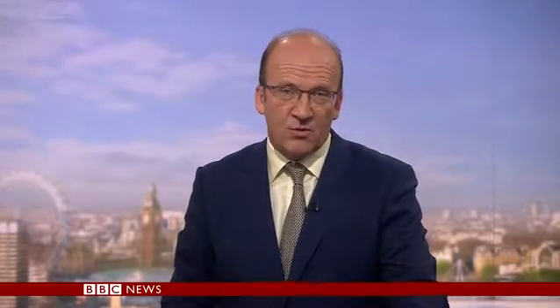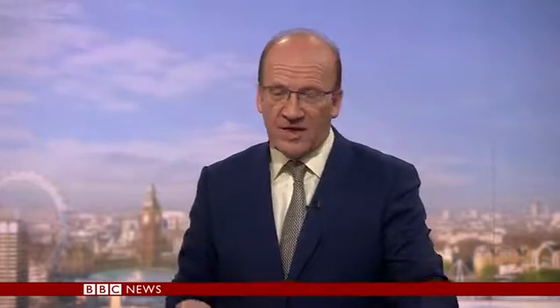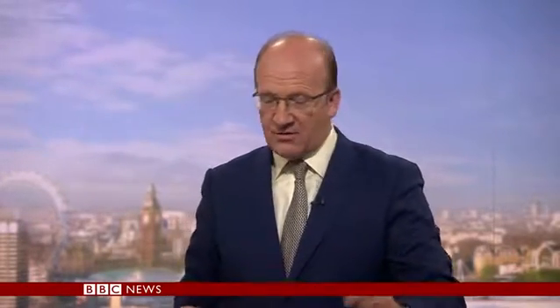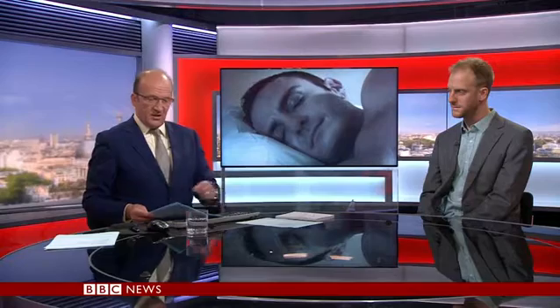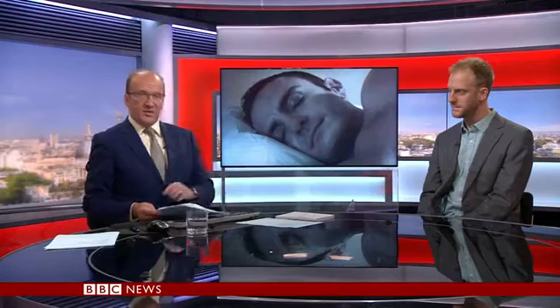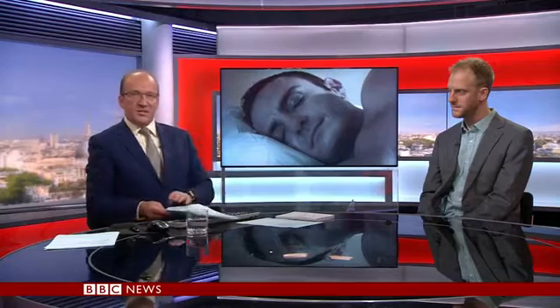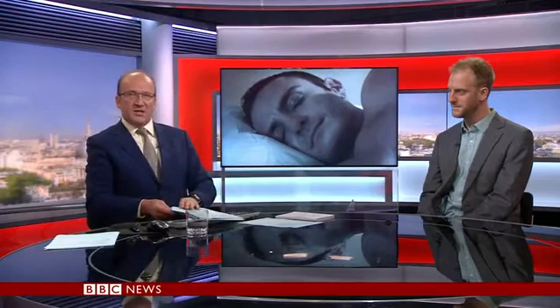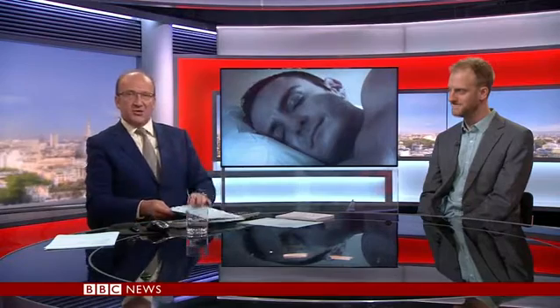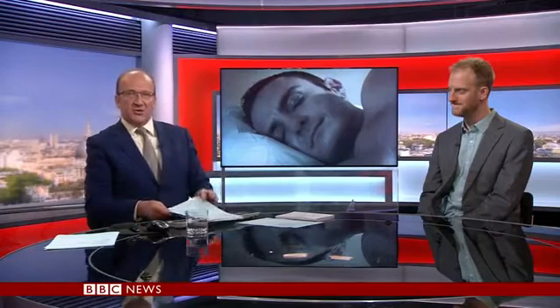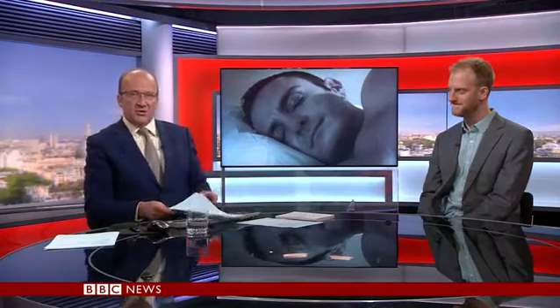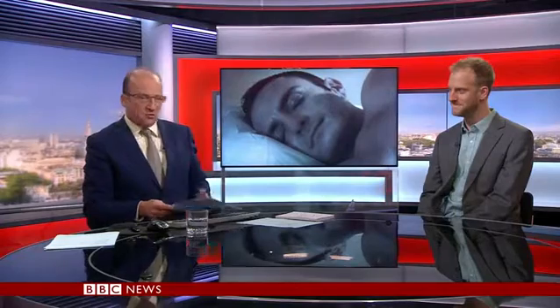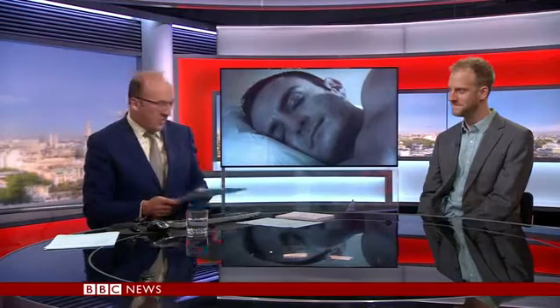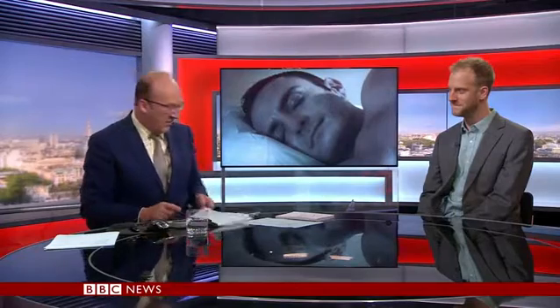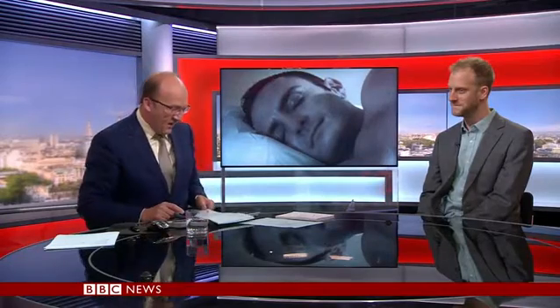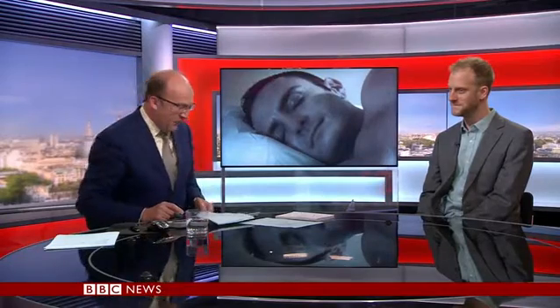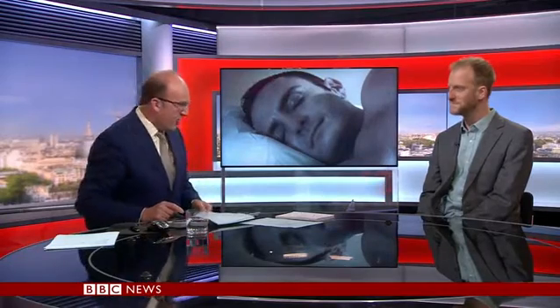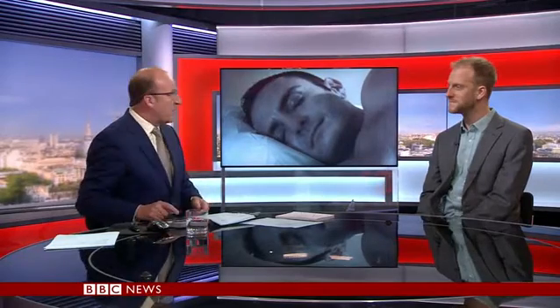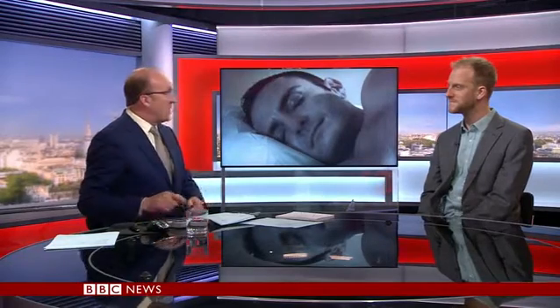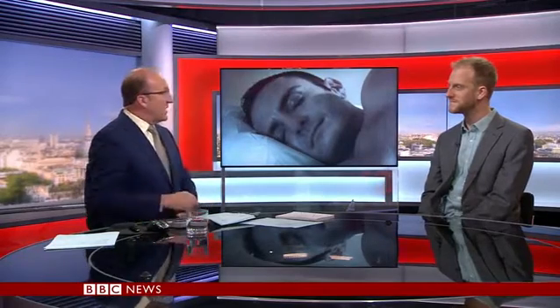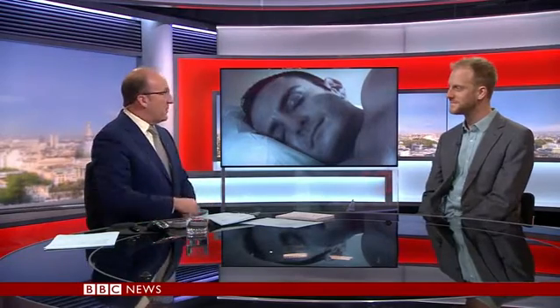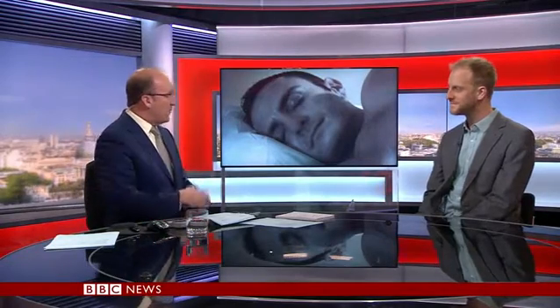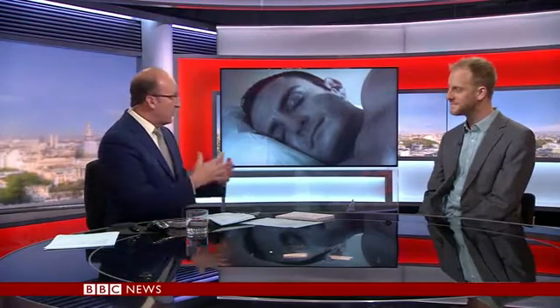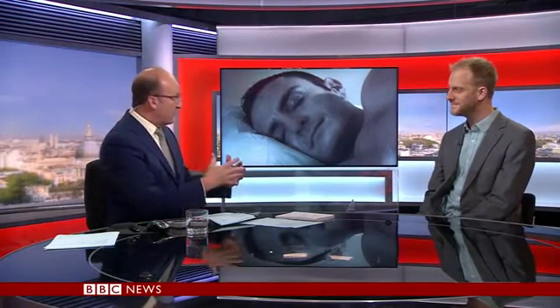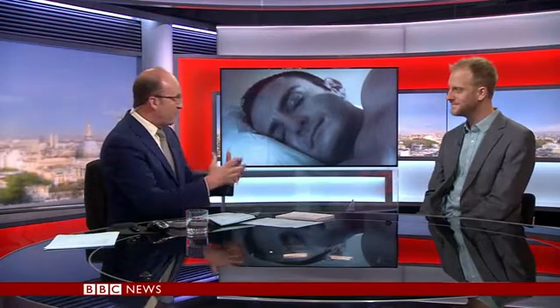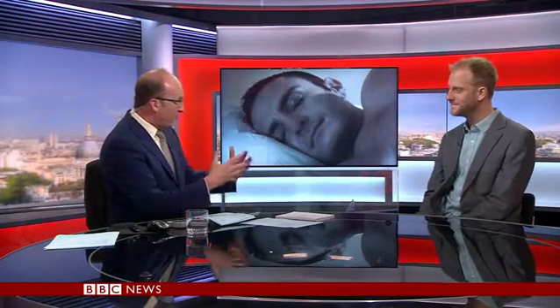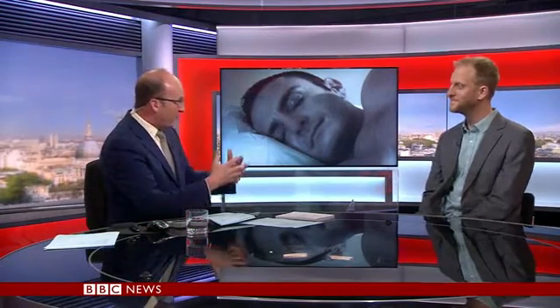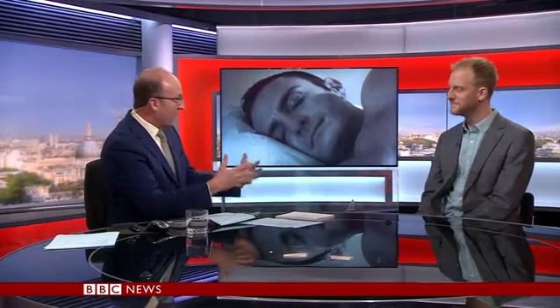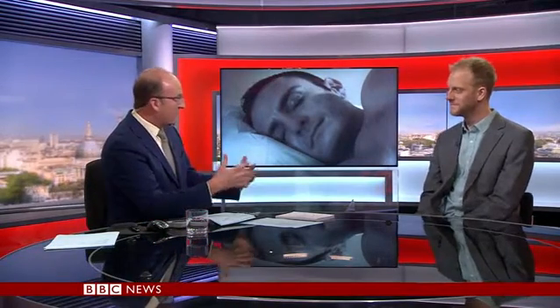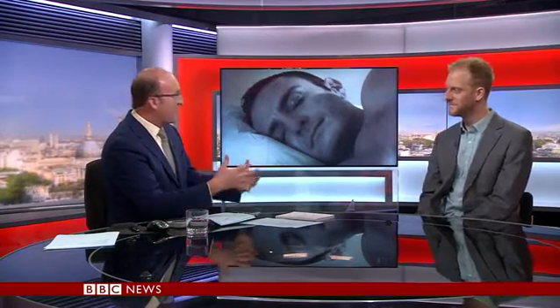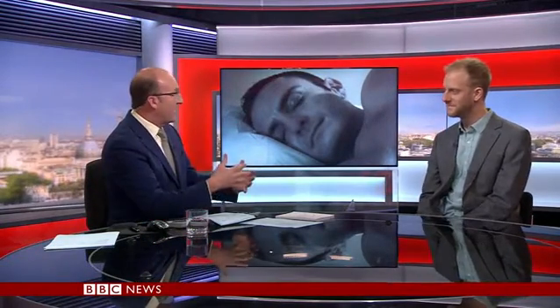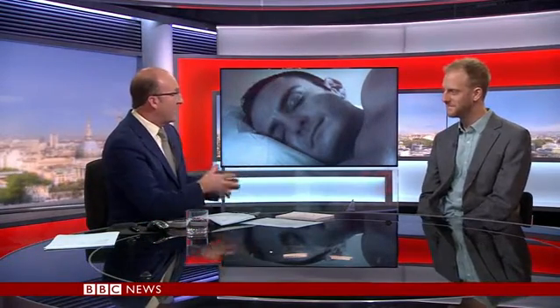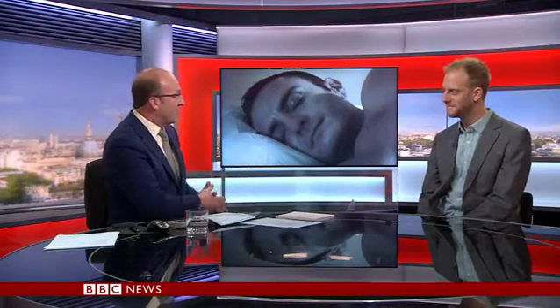With me now is the BBC Science reporter Jonathan Webb. You better explain the mice bit first of all — what they've actually done here, Jonathan.